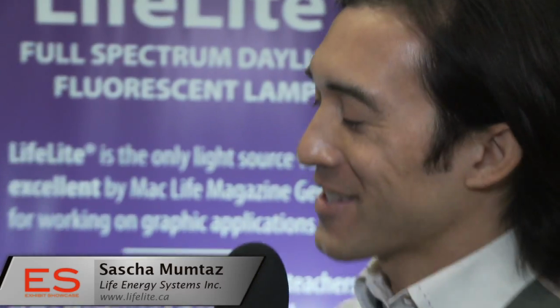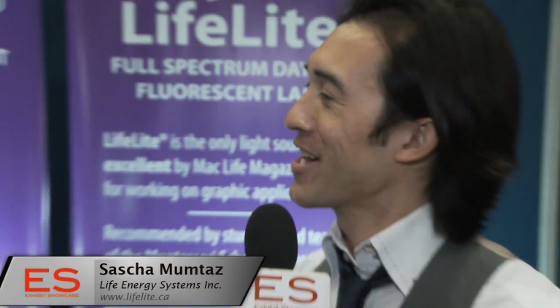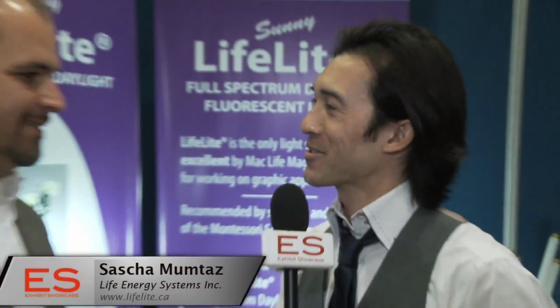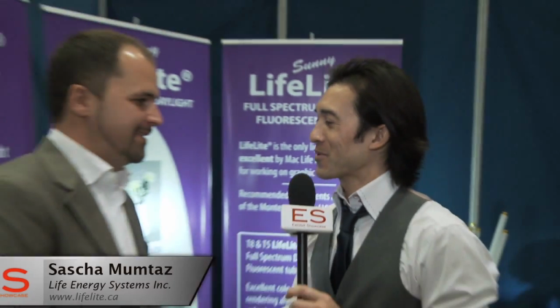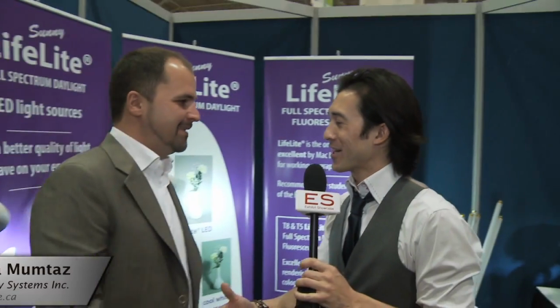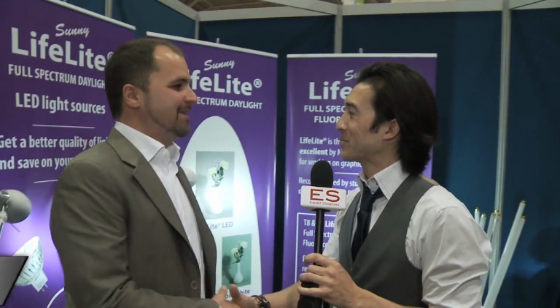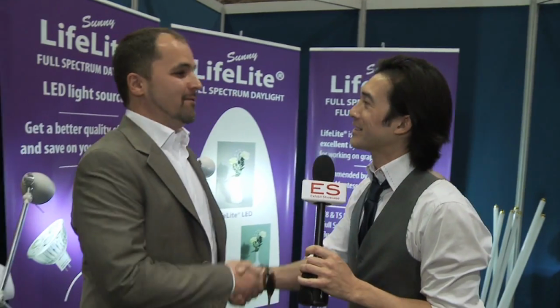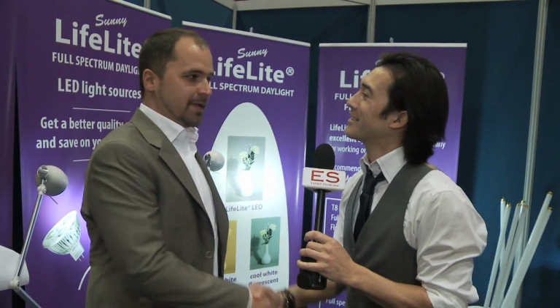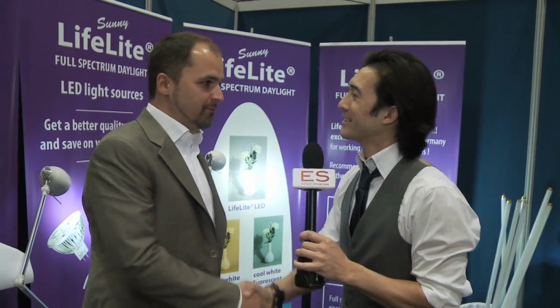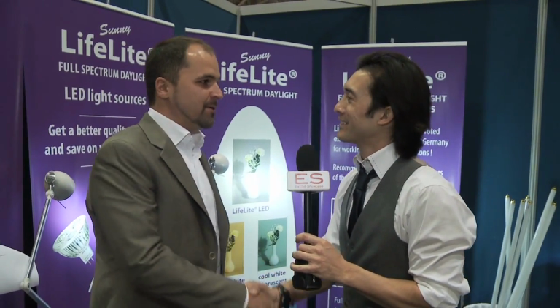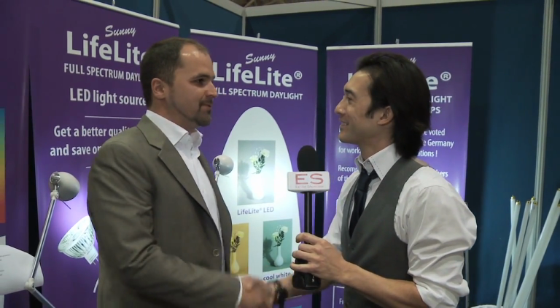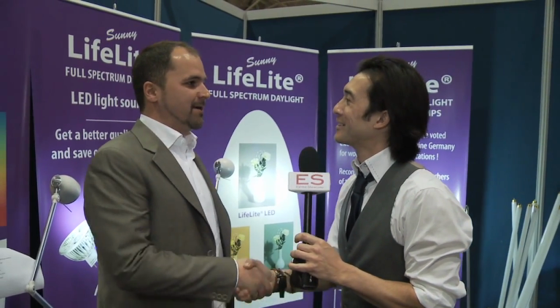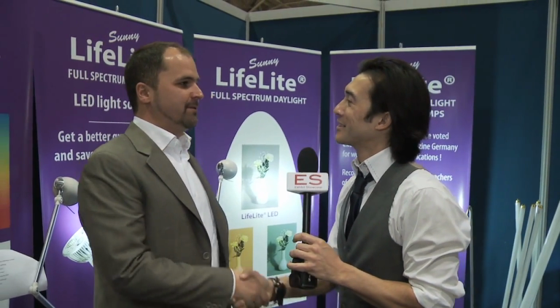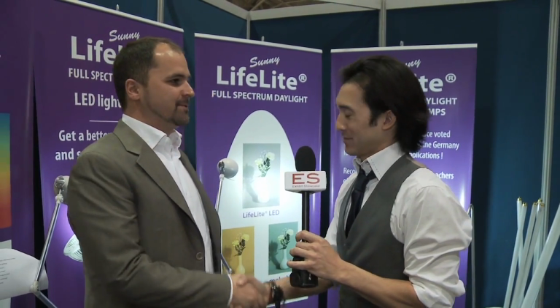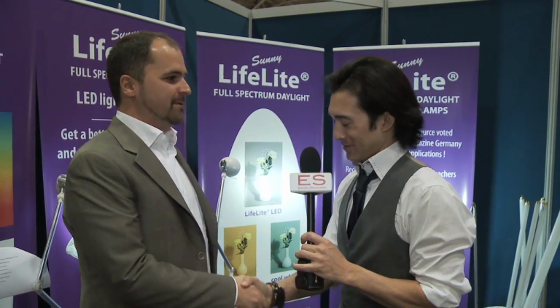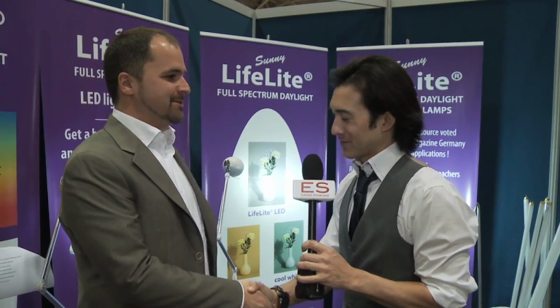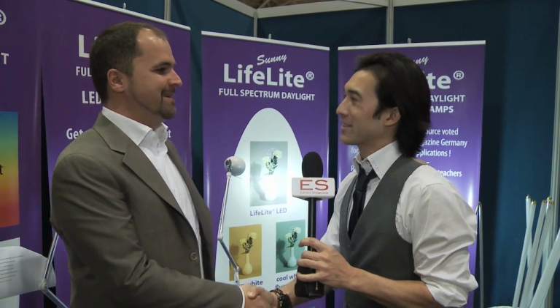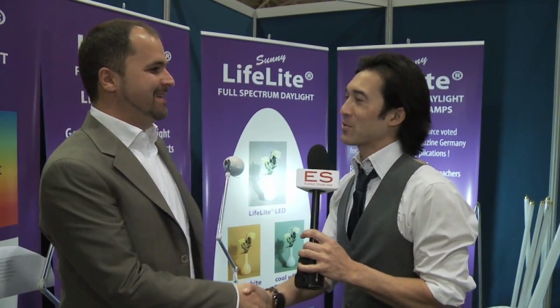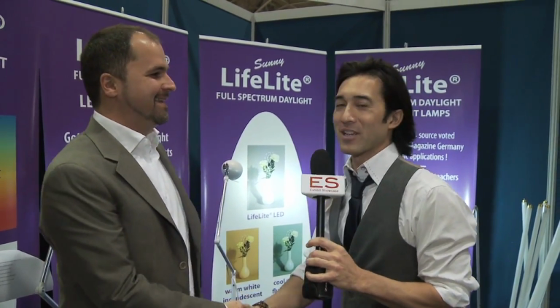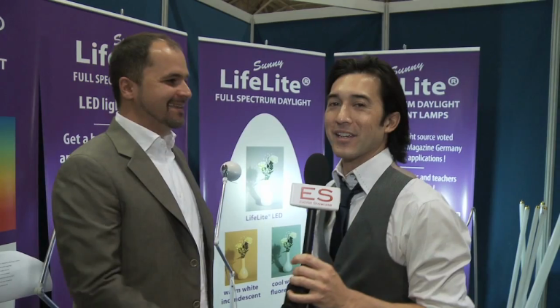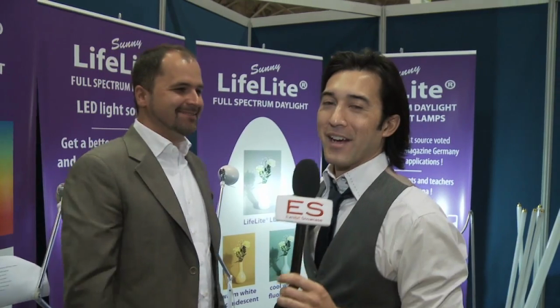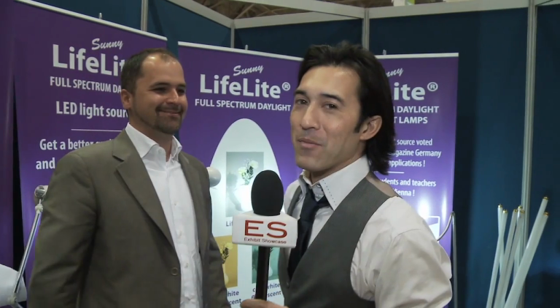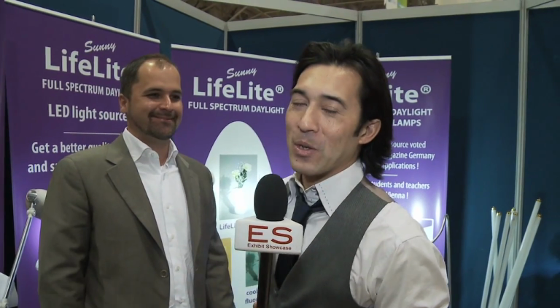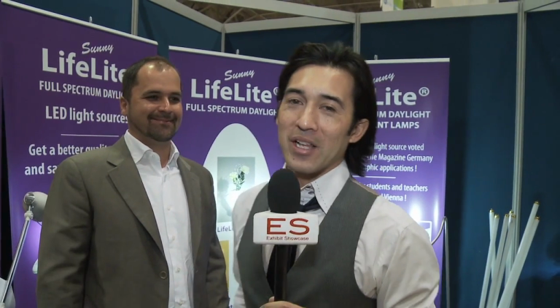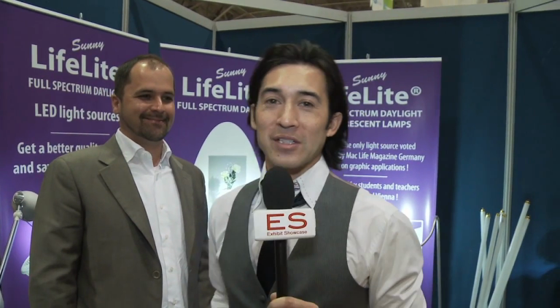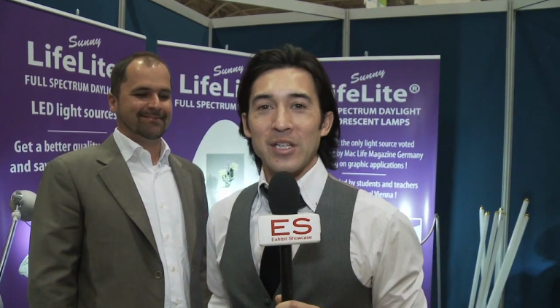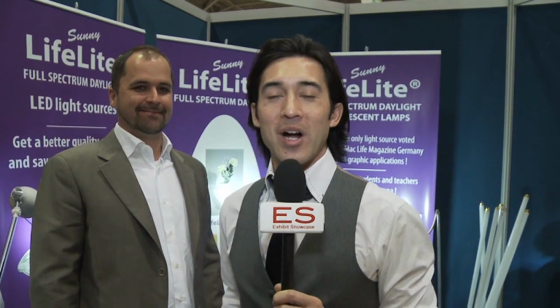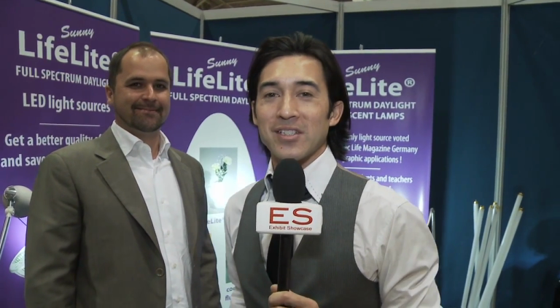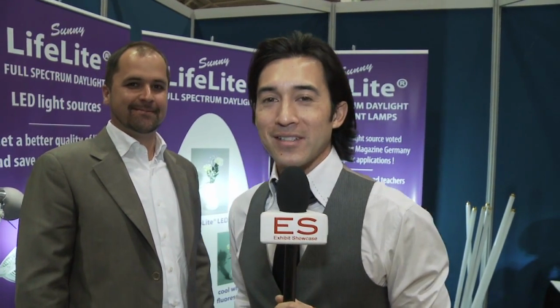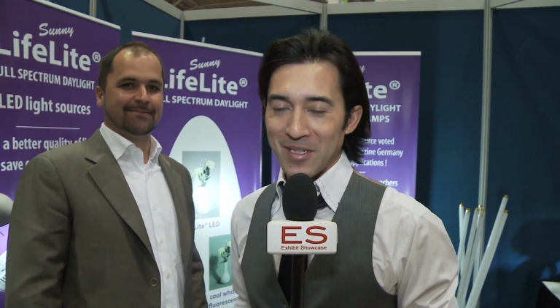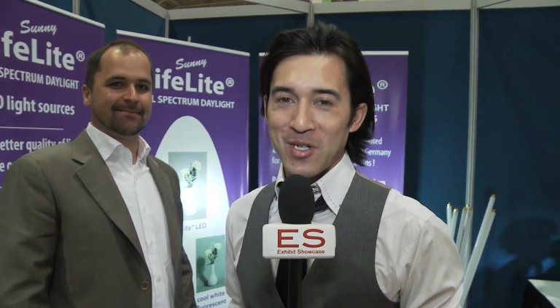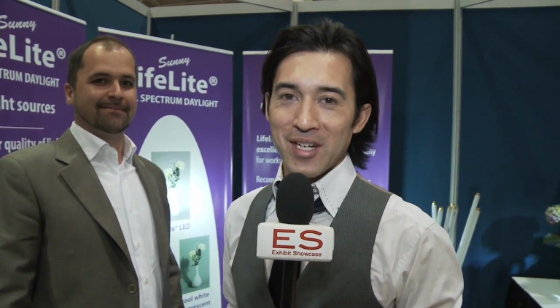Sasha, thank you so much for your time. Thank you very much for coming. It was a pleasure. I appreciate it. I'm Emmanuel Beliveau and you're watching Exhibit Showcase.